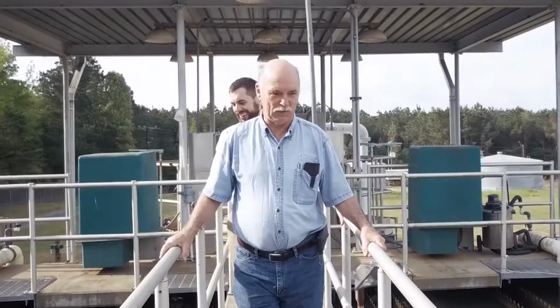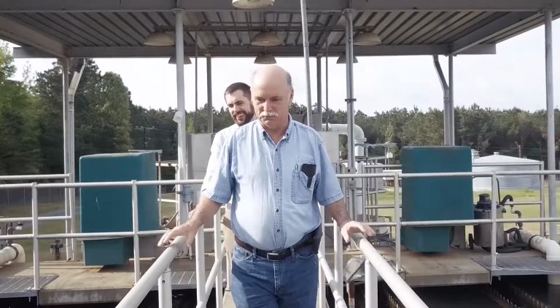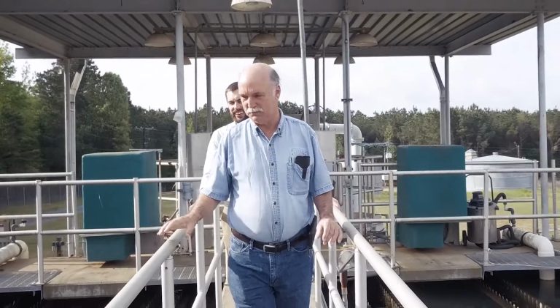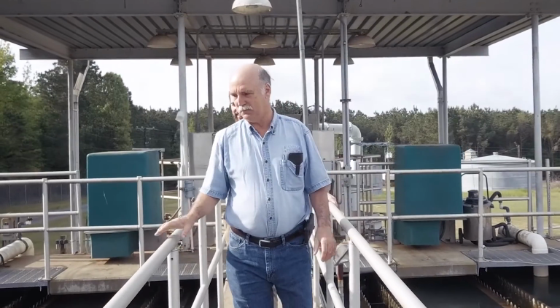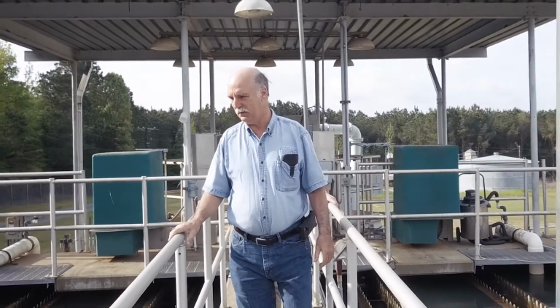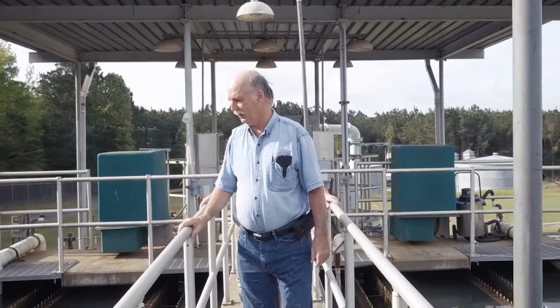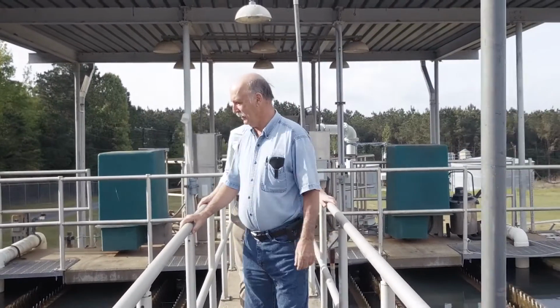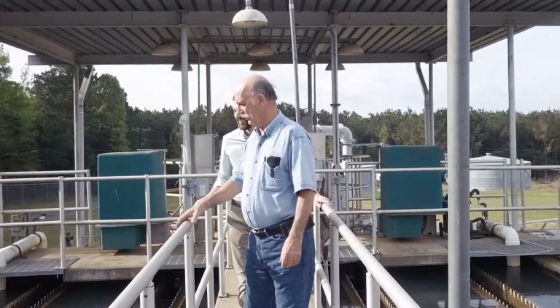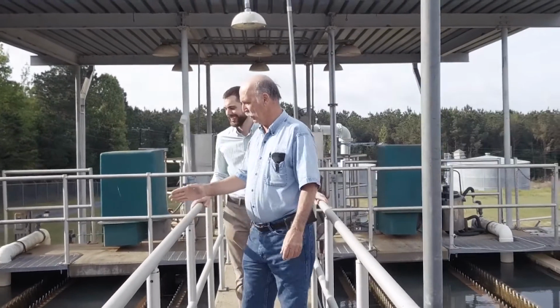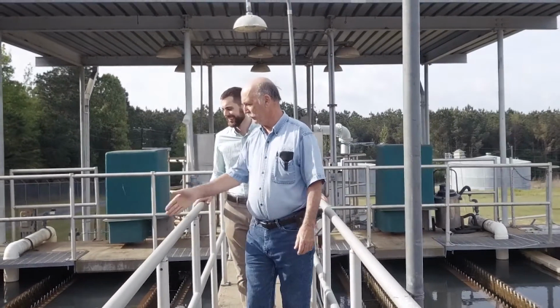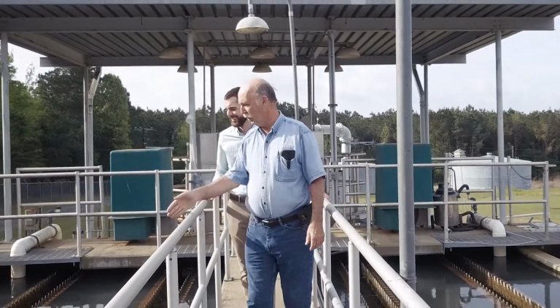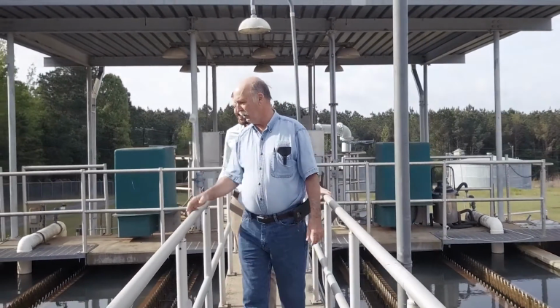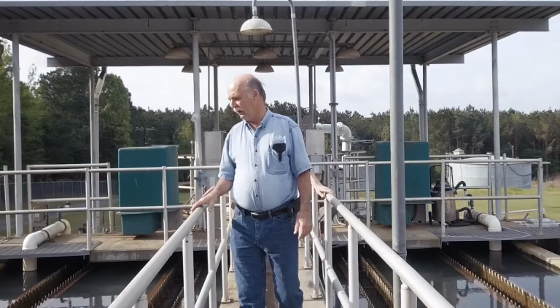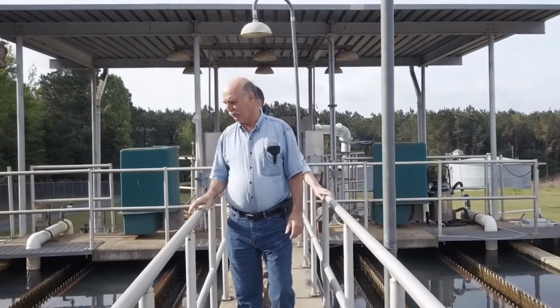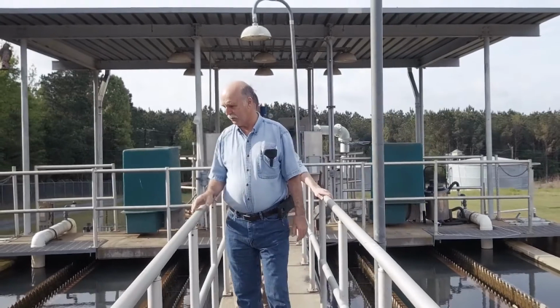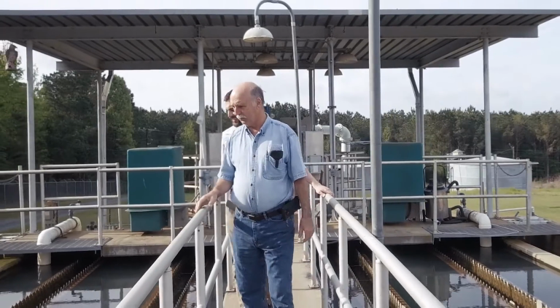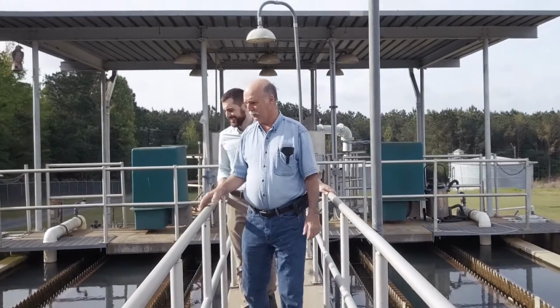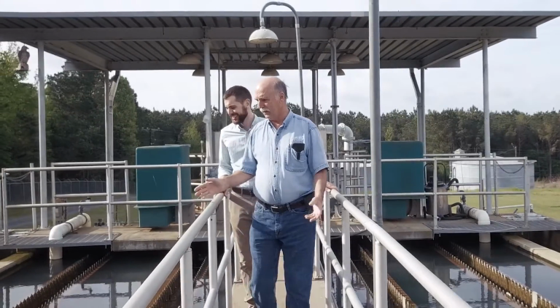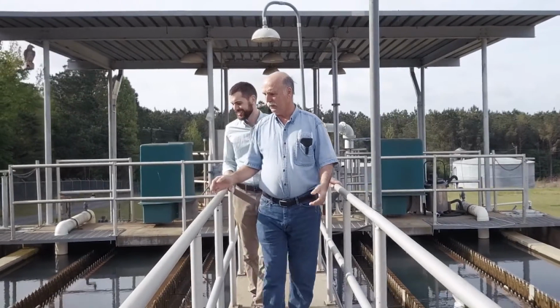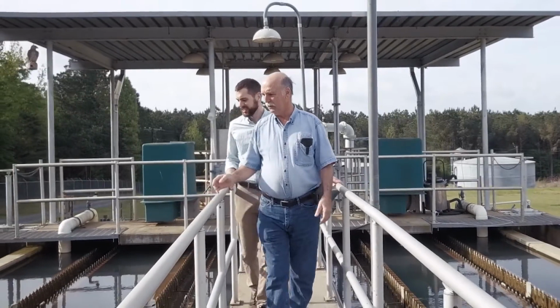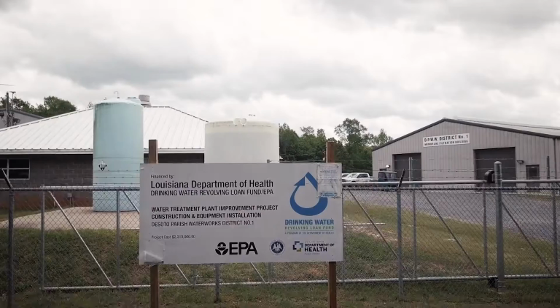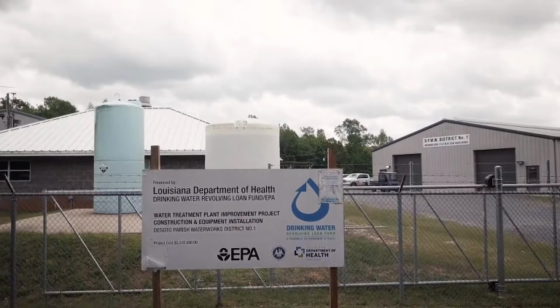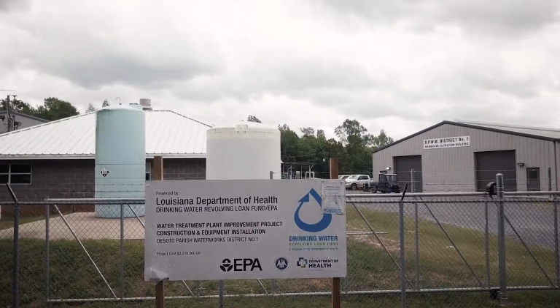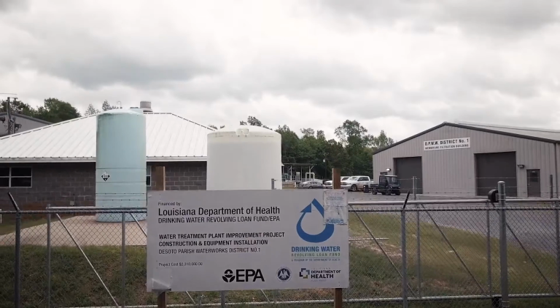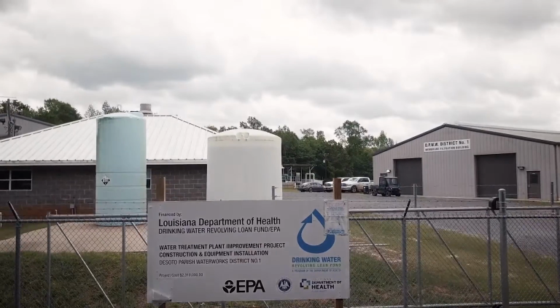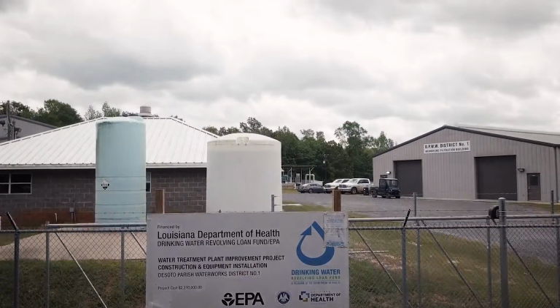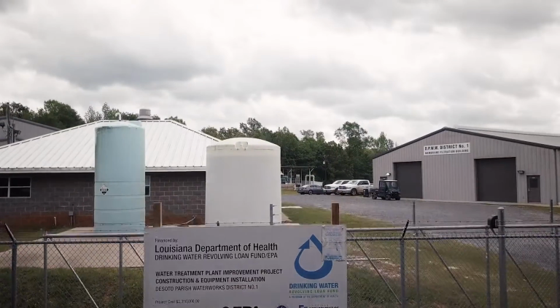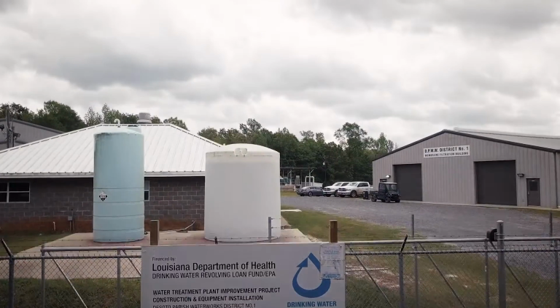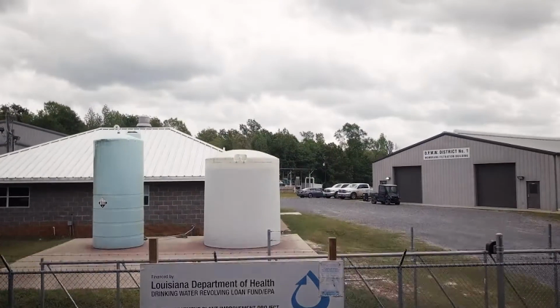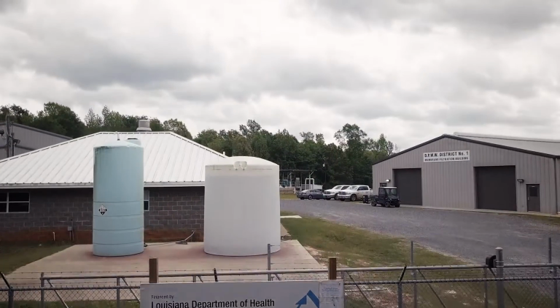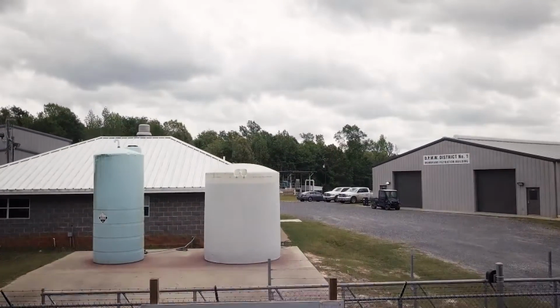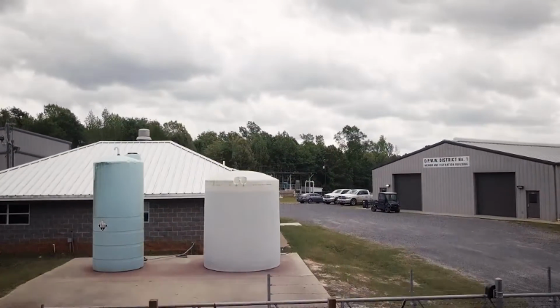I'm John Nielsen. I'm the administrator for the Sutter Parish Water Works District number one, and I'm responsible for the overall operation of the system.